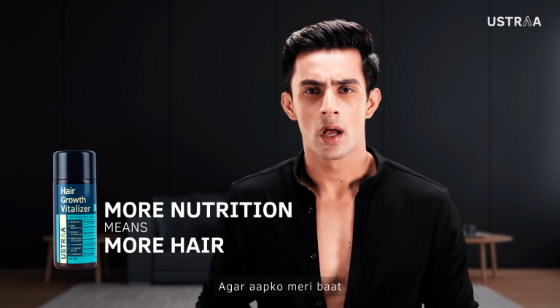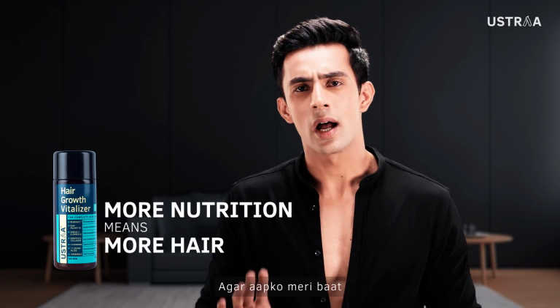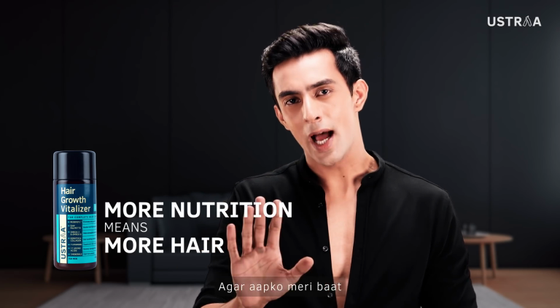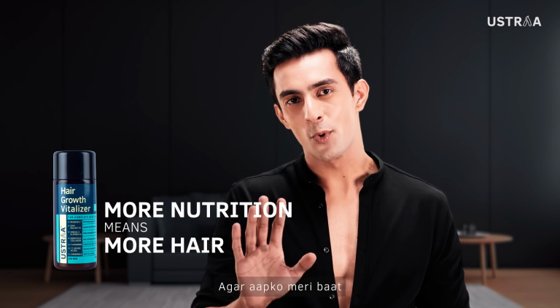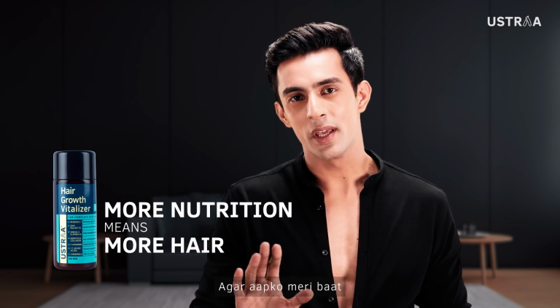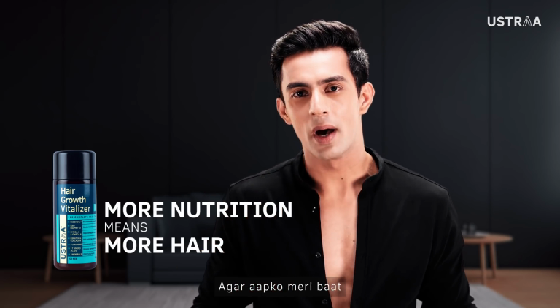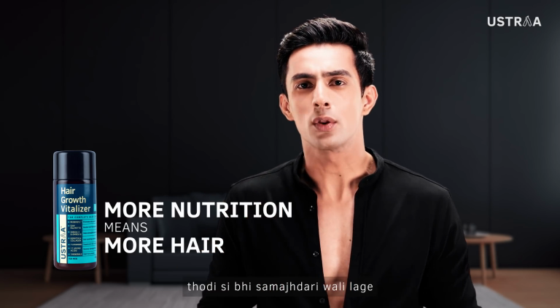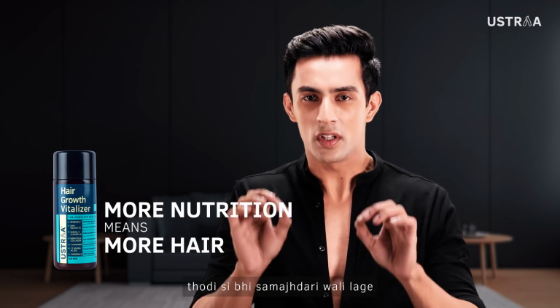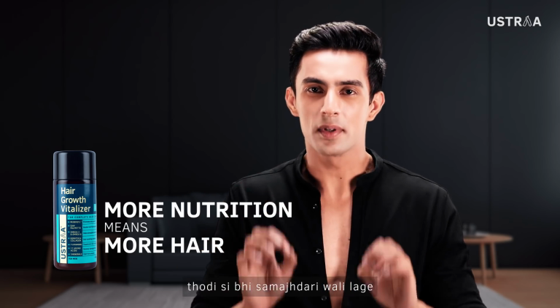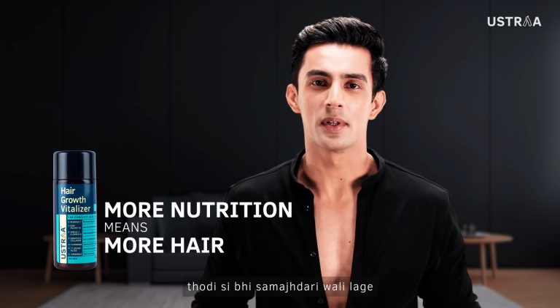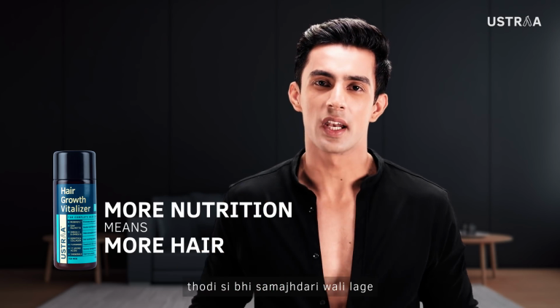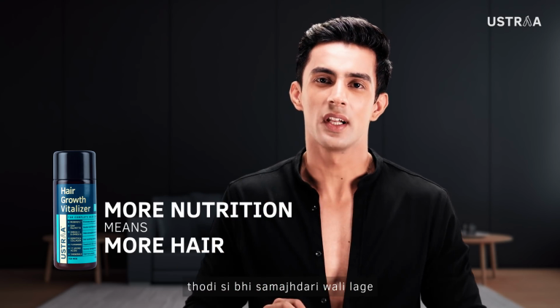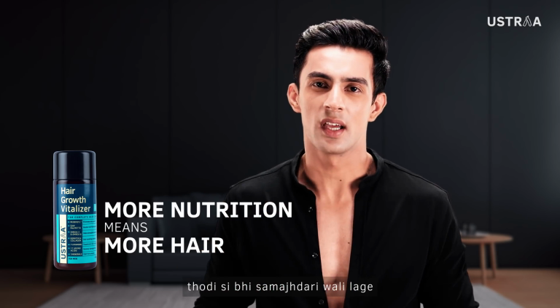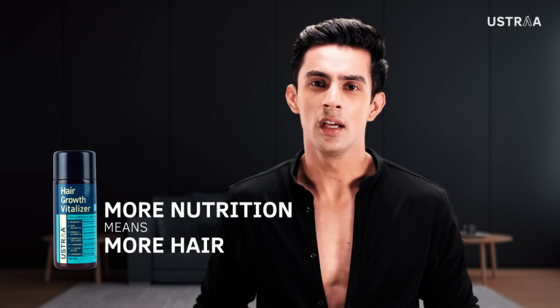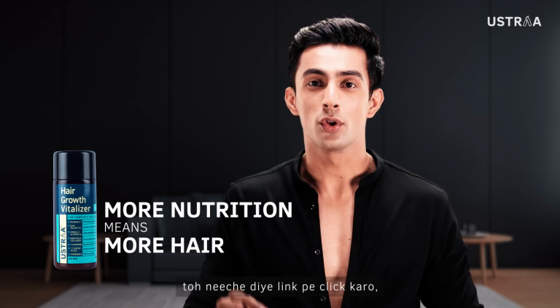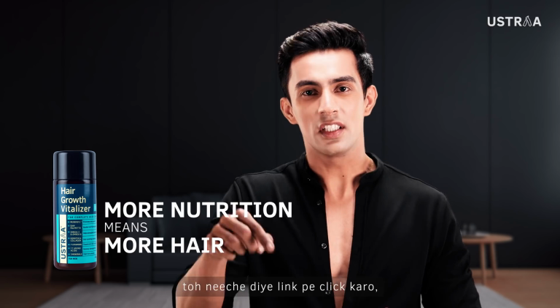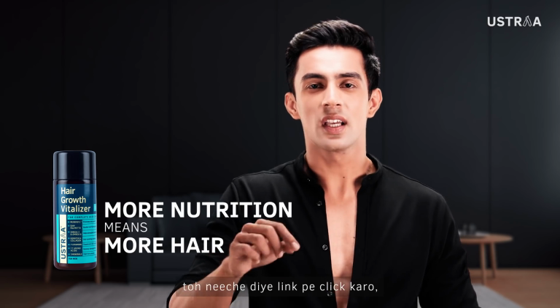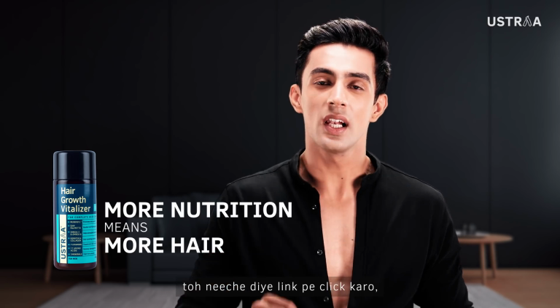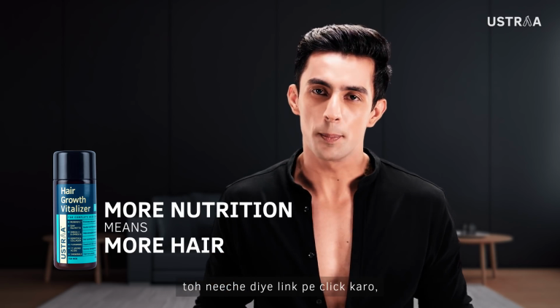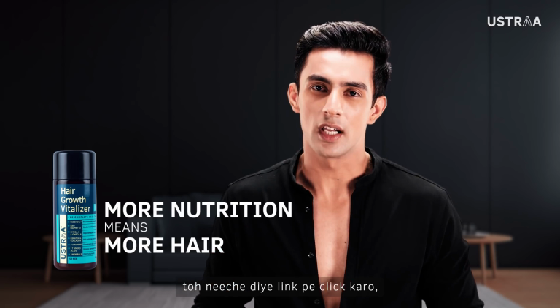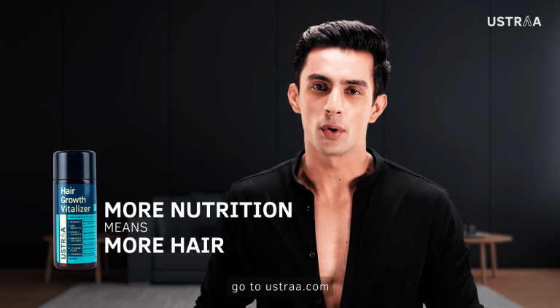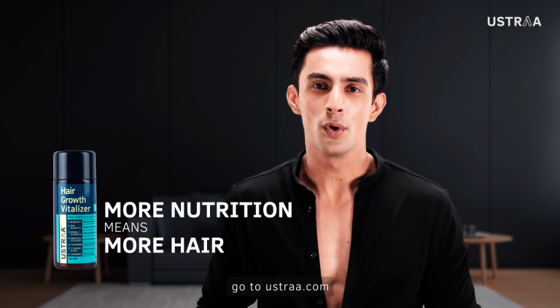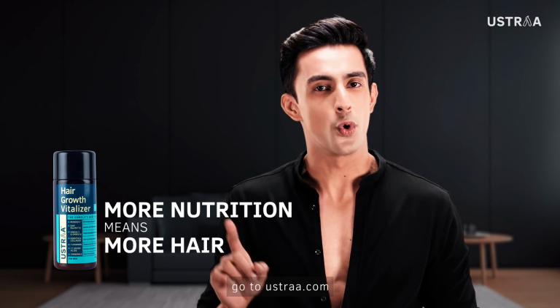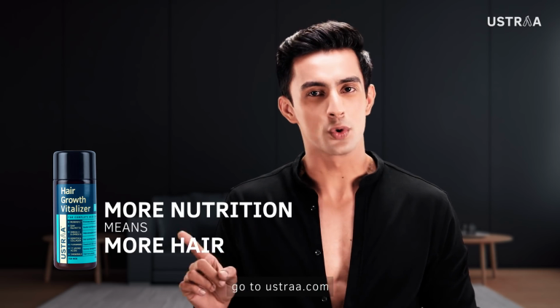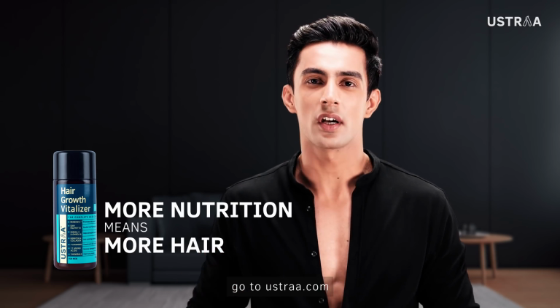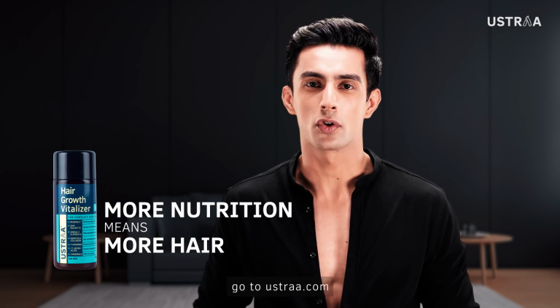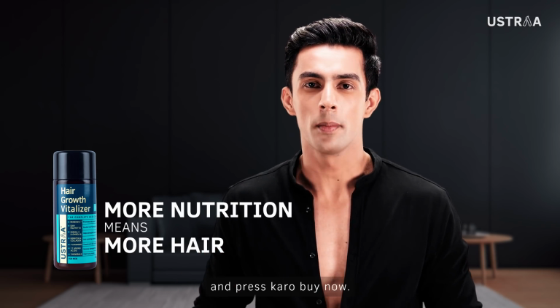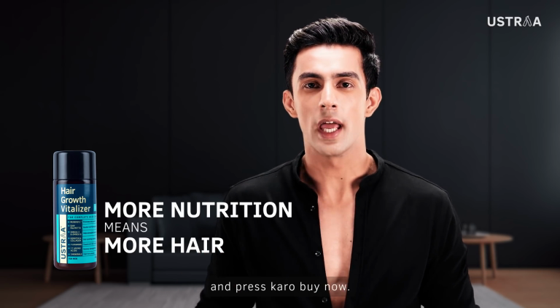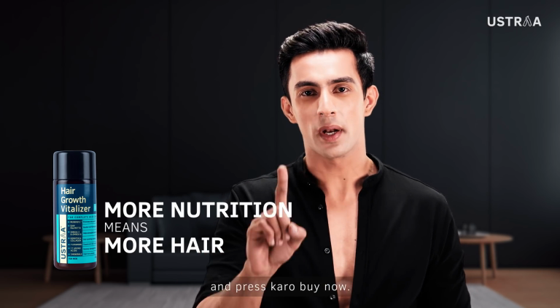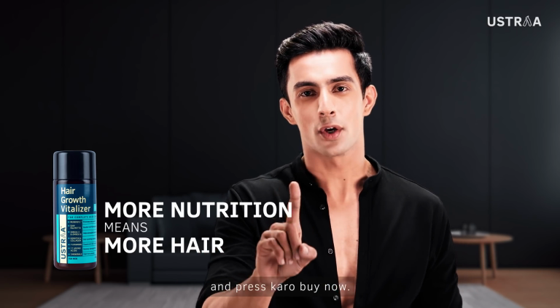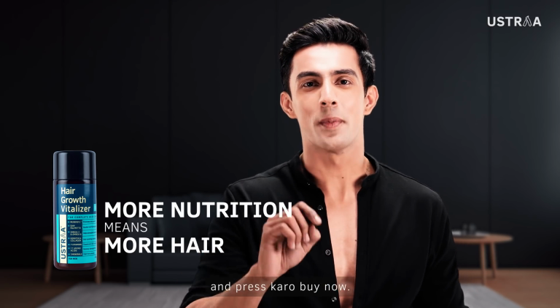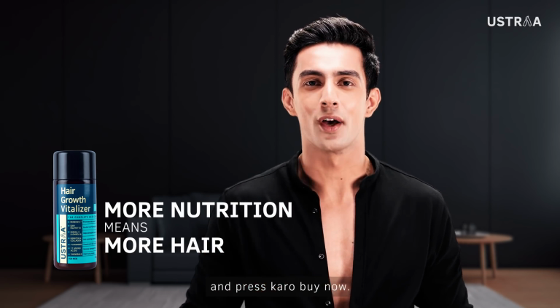If you have a little understanding, click the link below, go to ustra.com and press buy now.